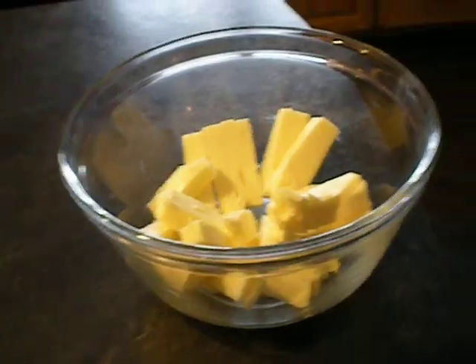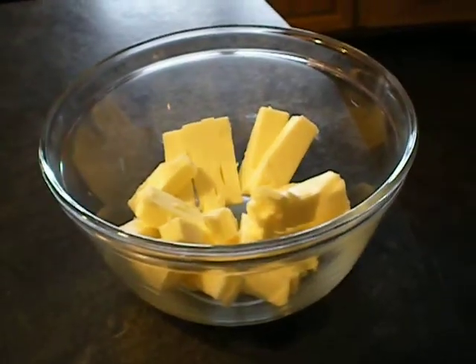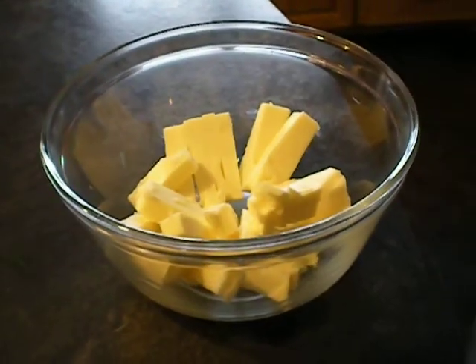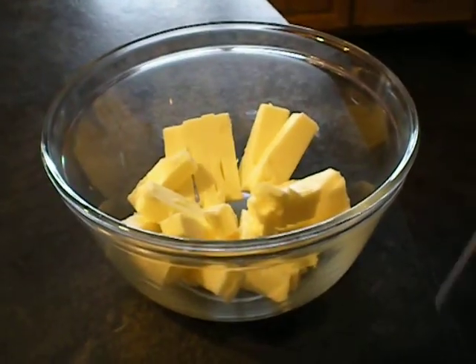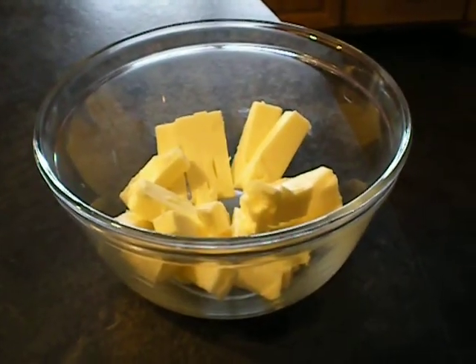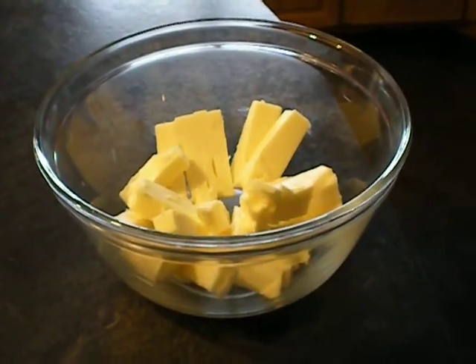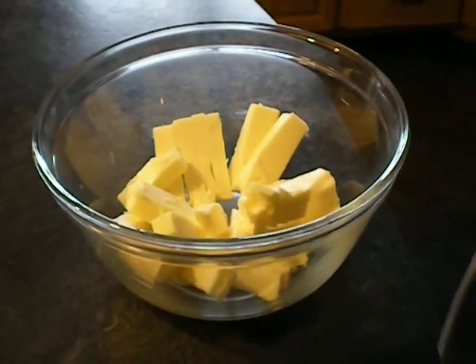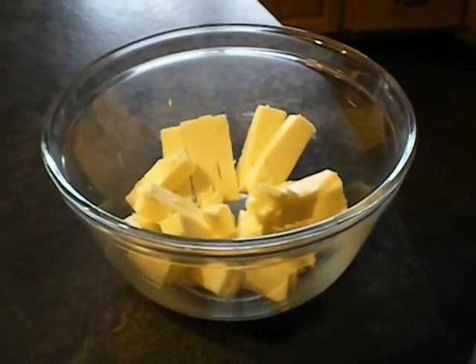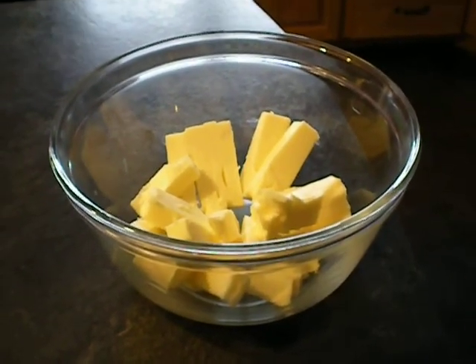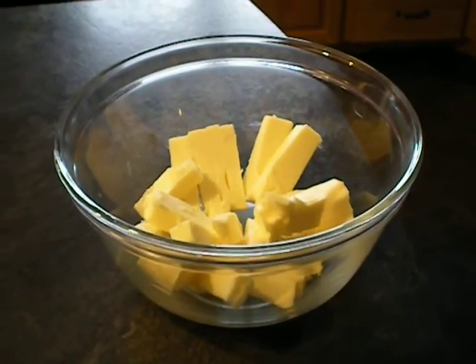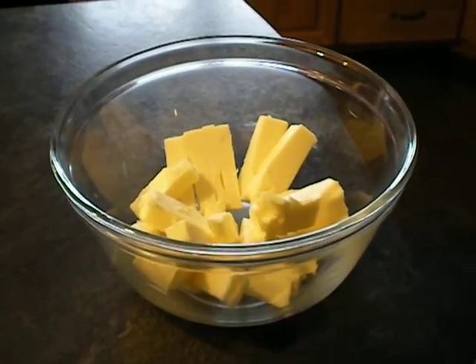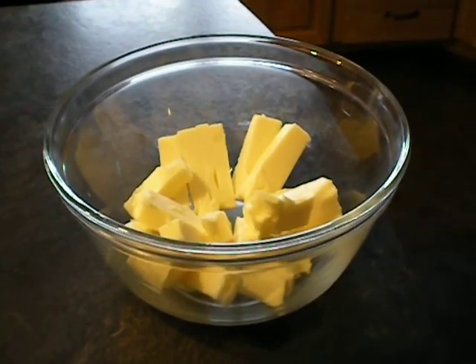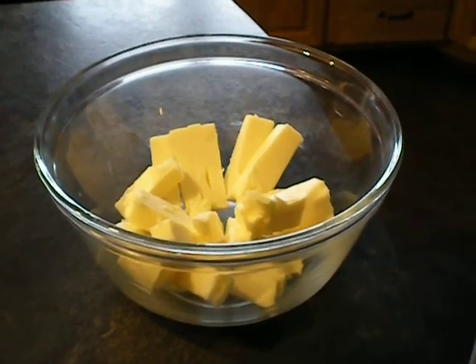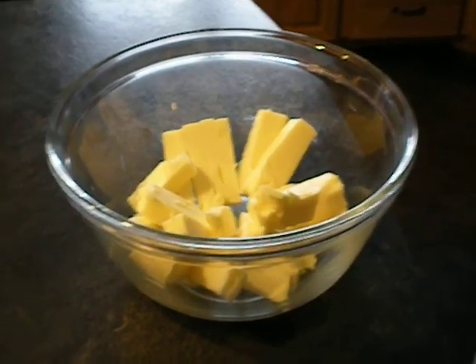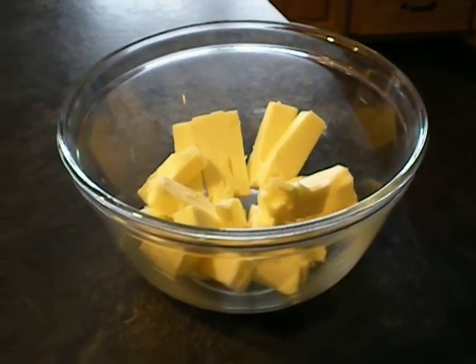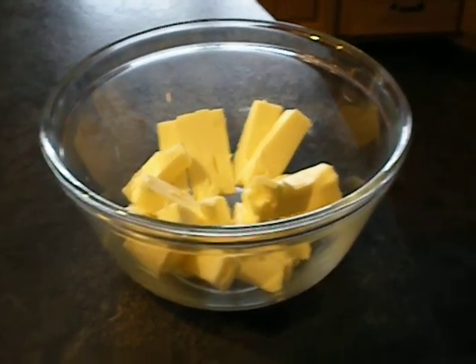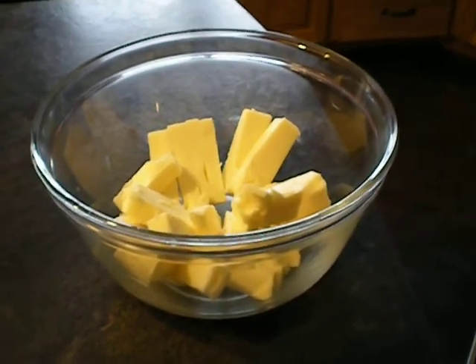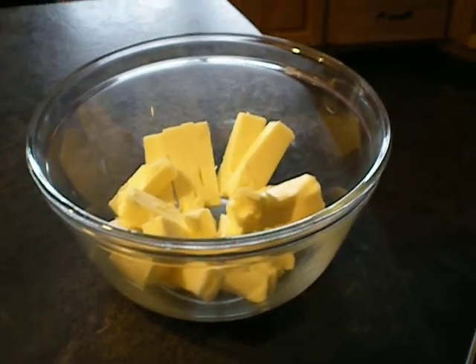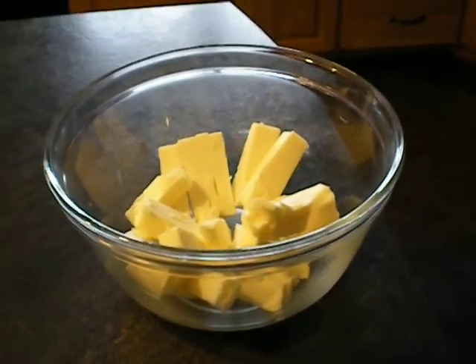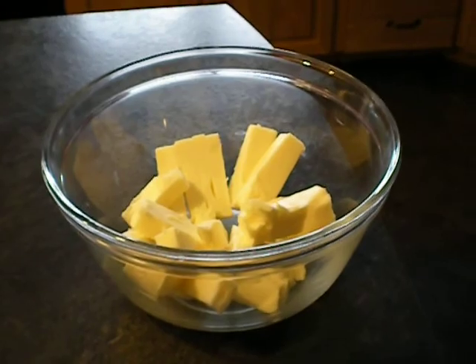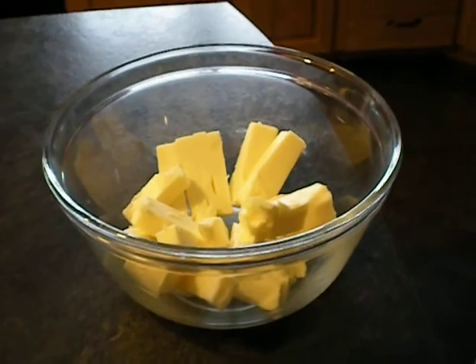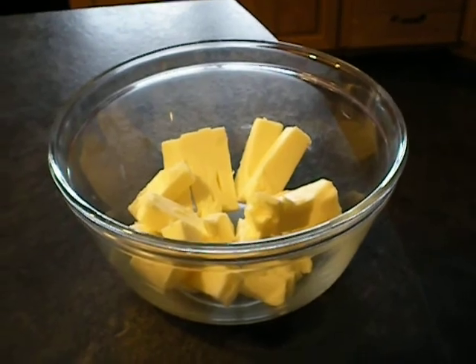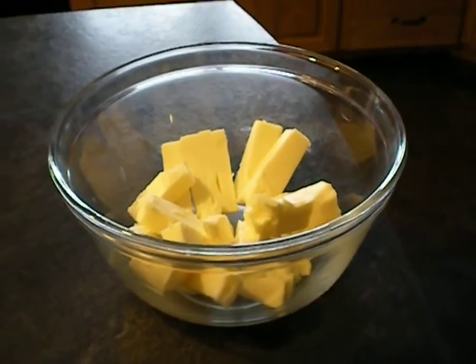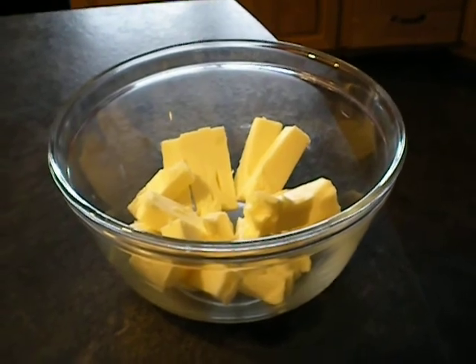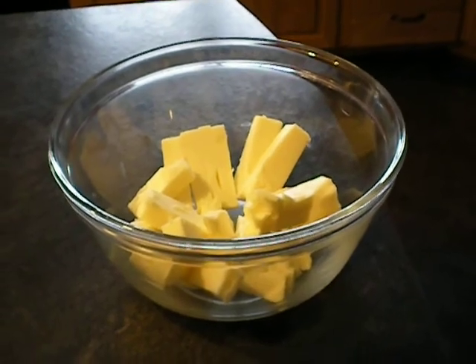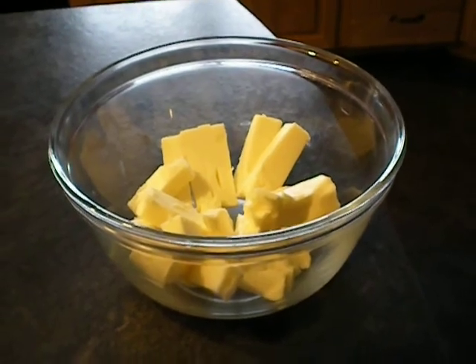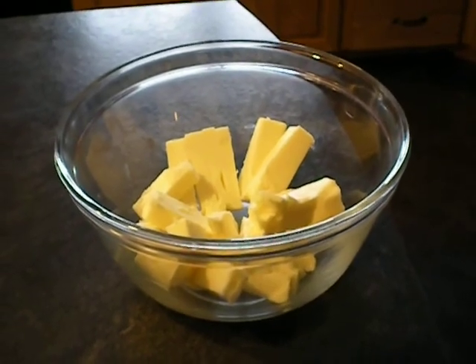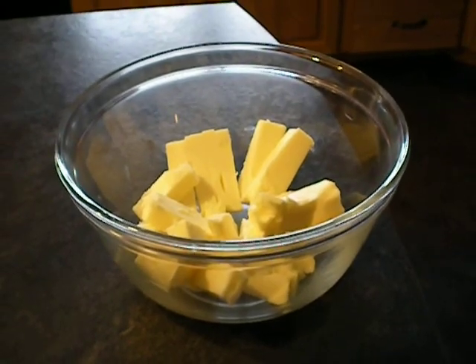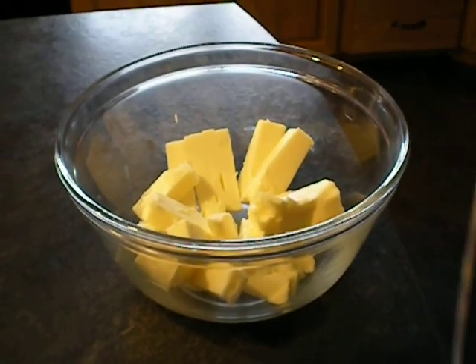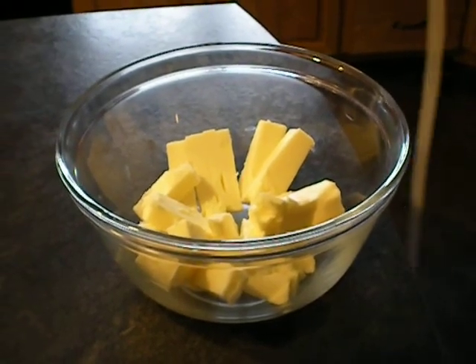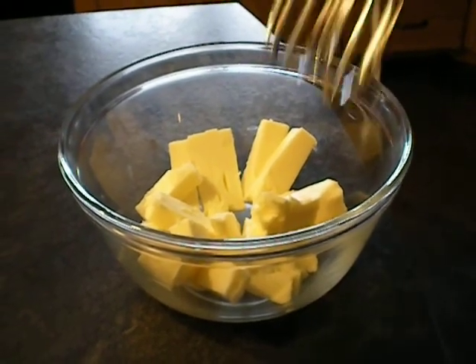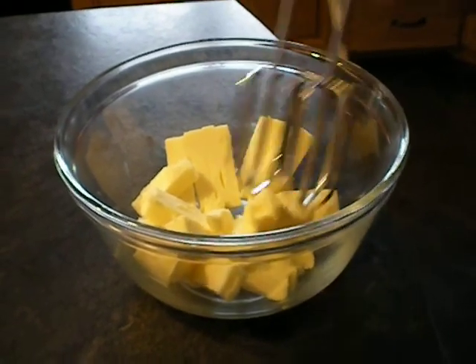Add half a cup of butter, then cut it into sensible pieces. Then heat it.